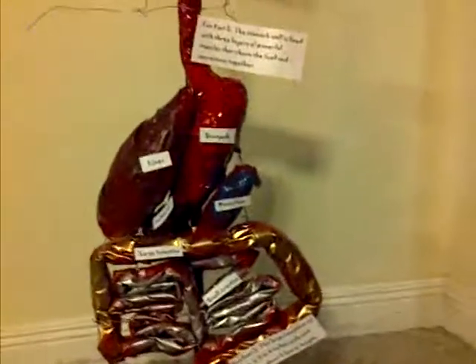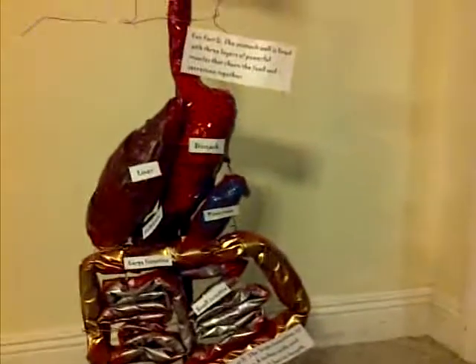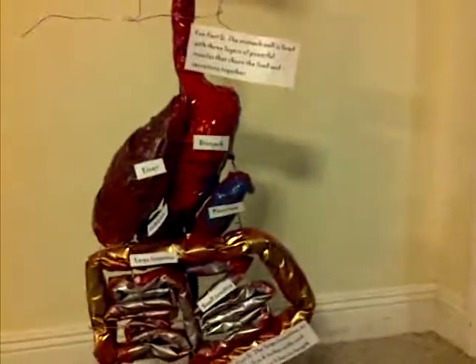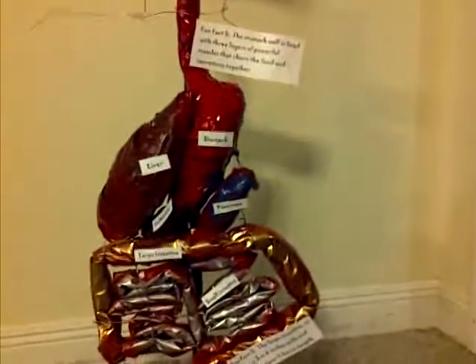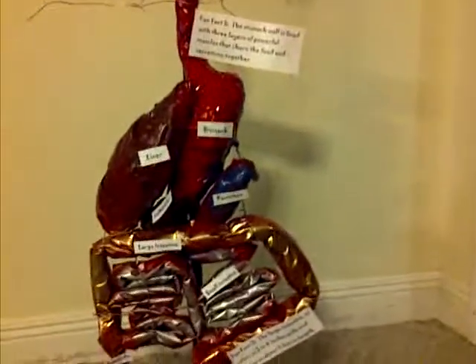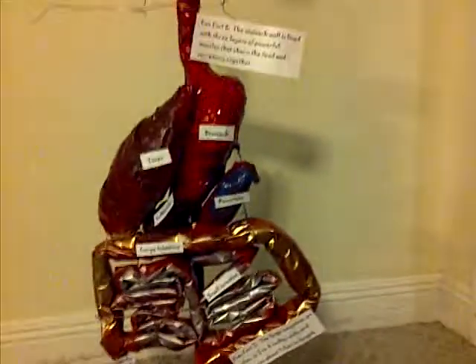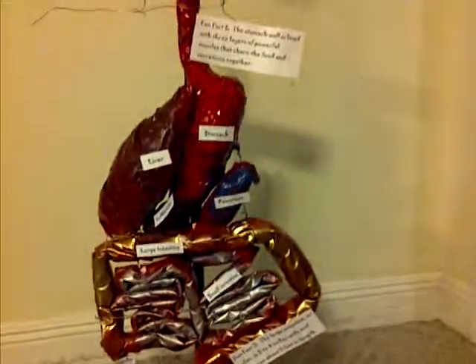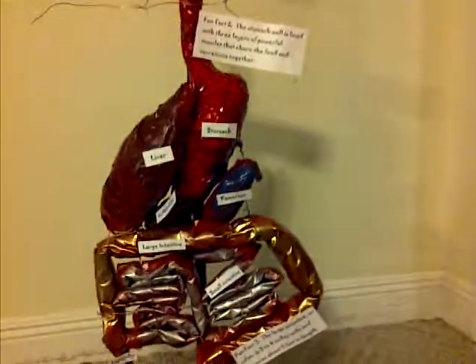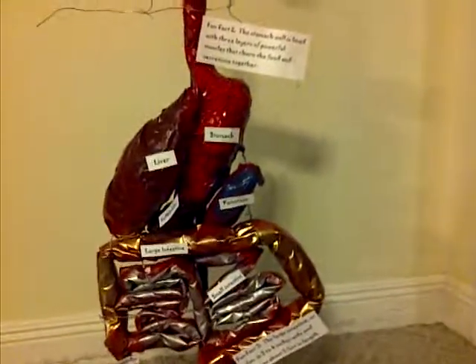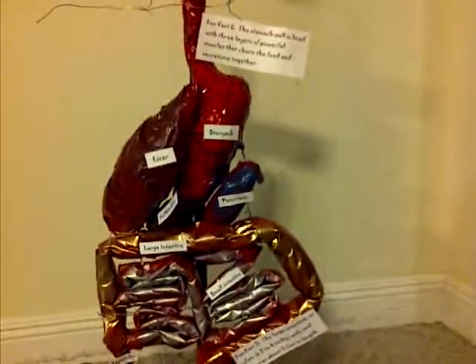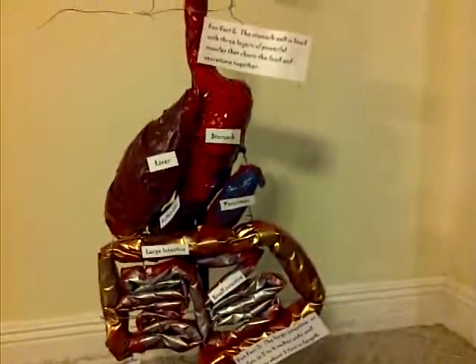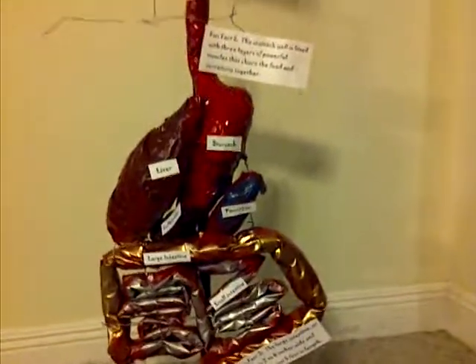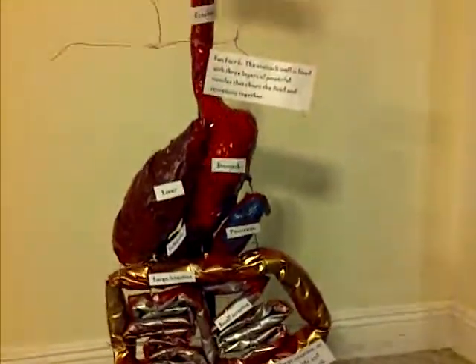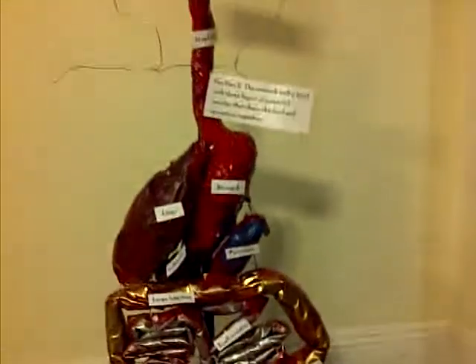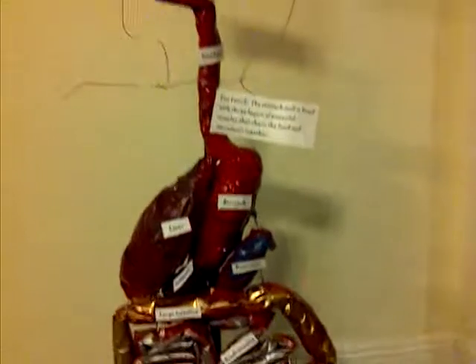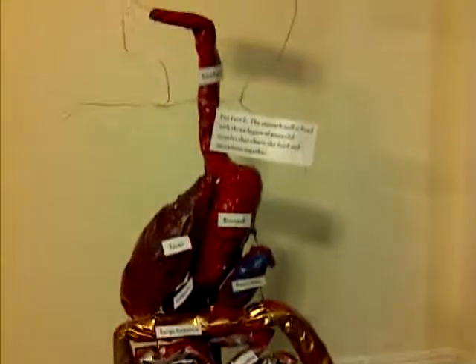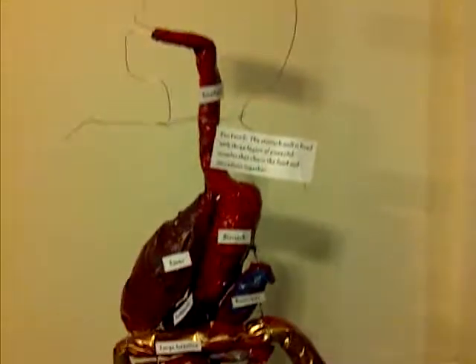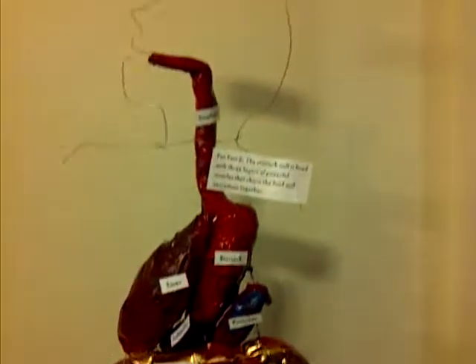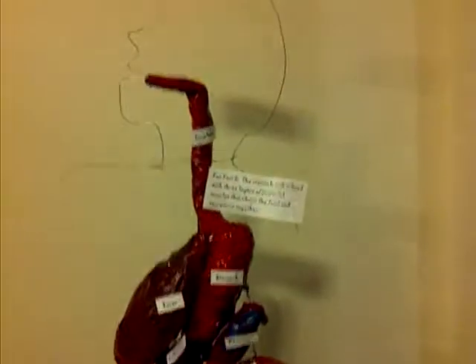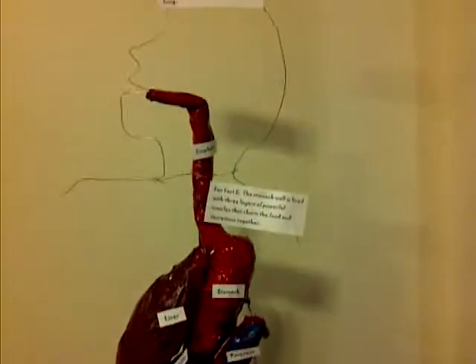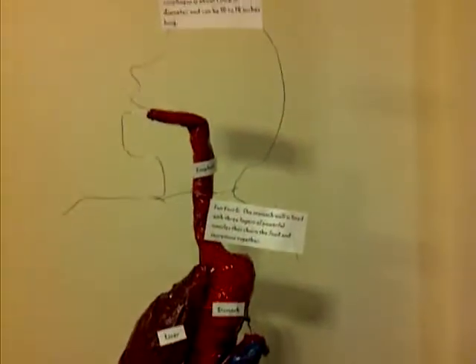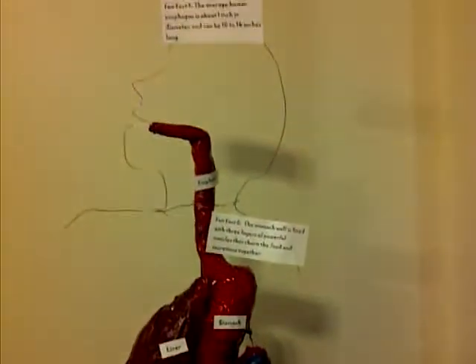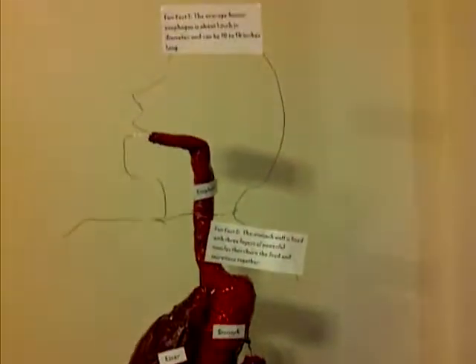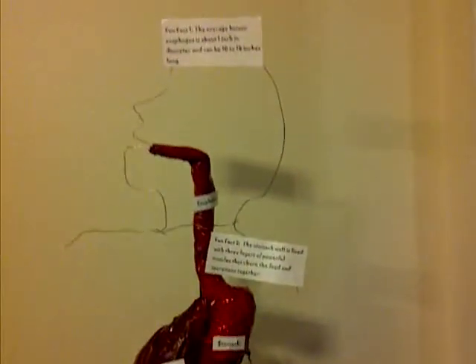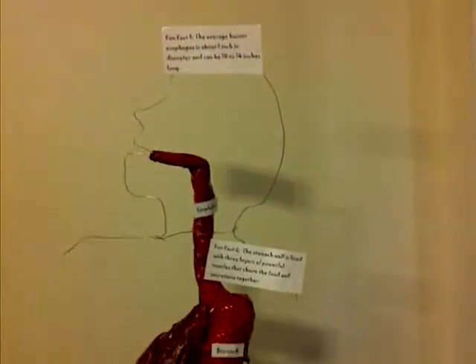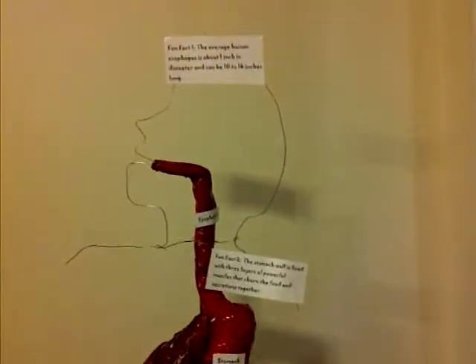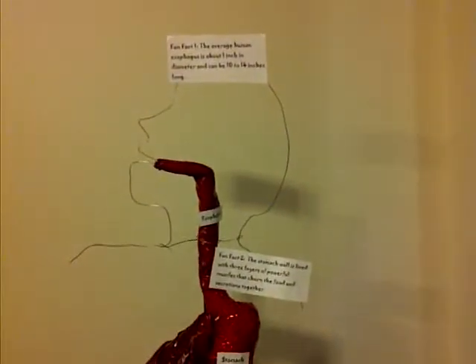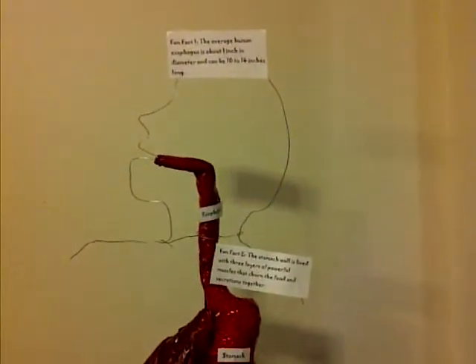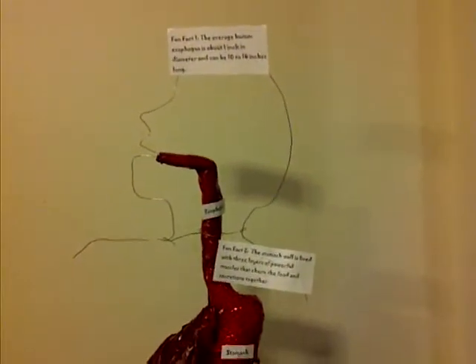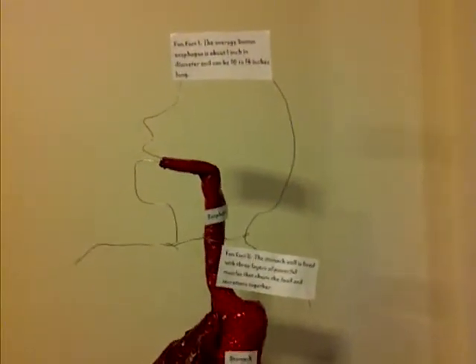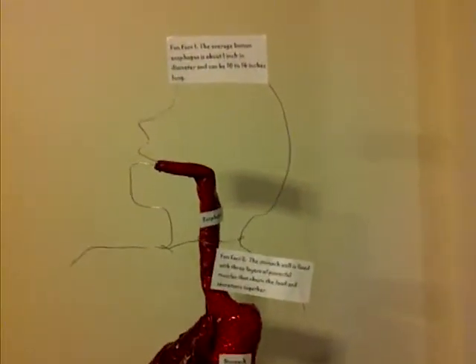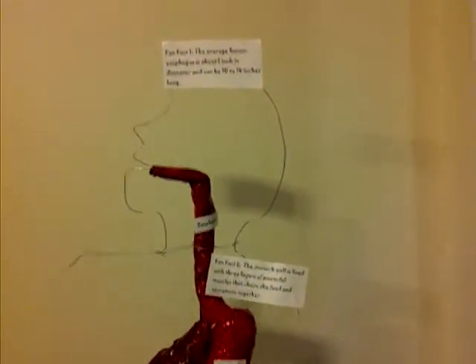And we labeled each organ. This is our project.